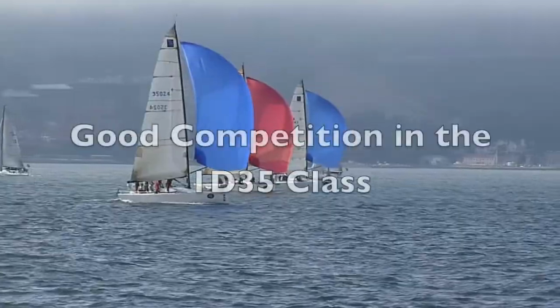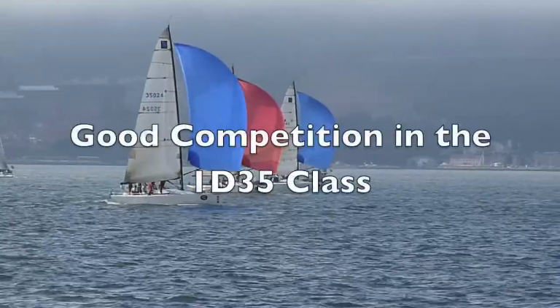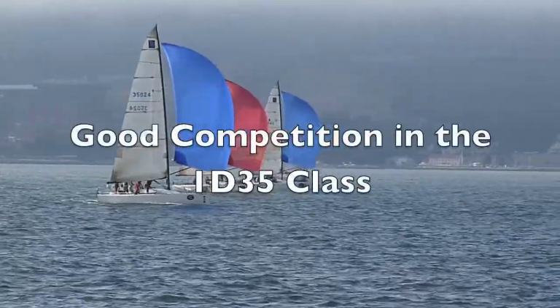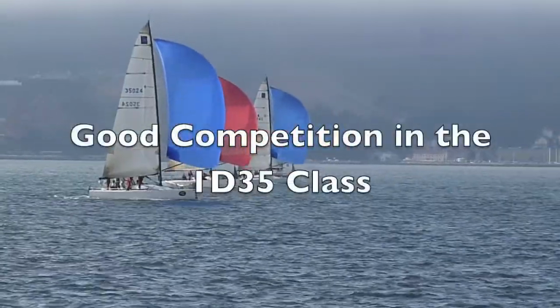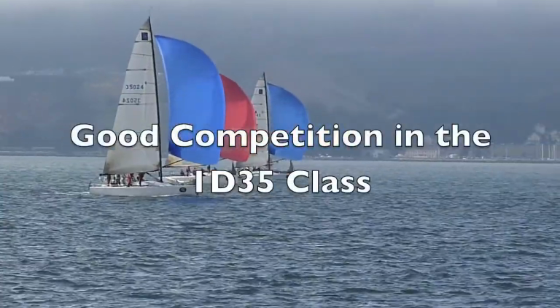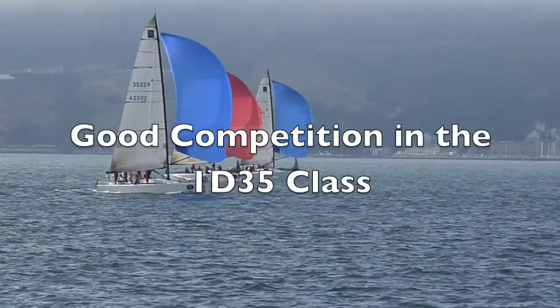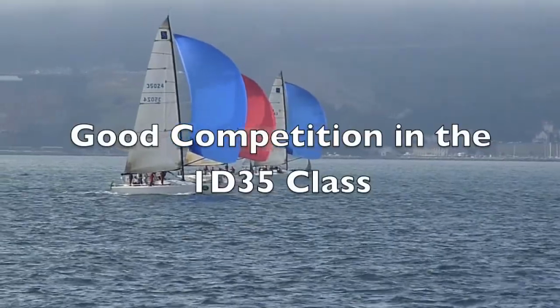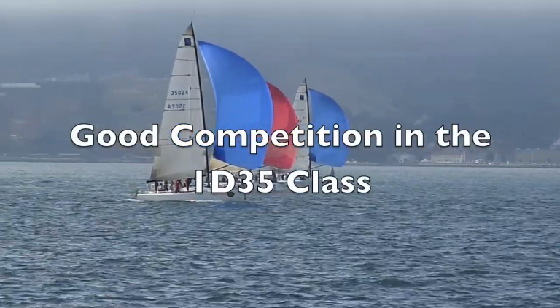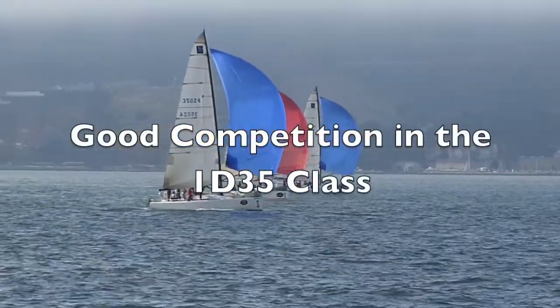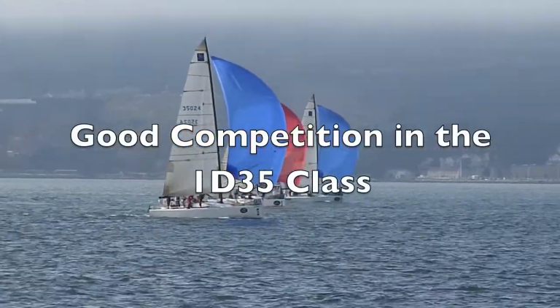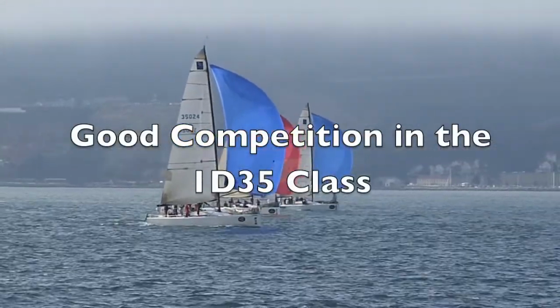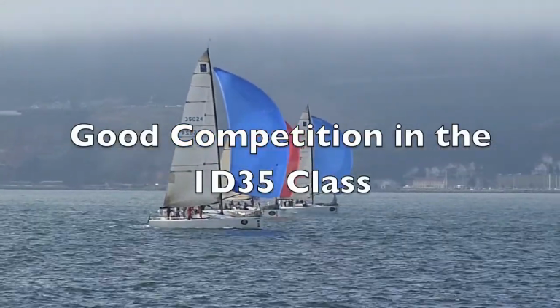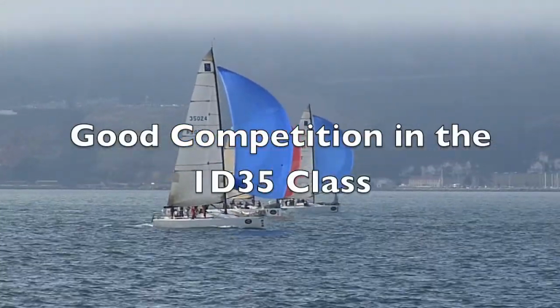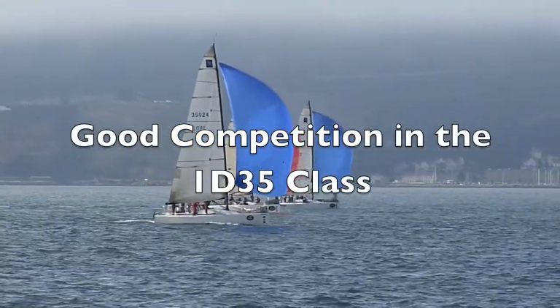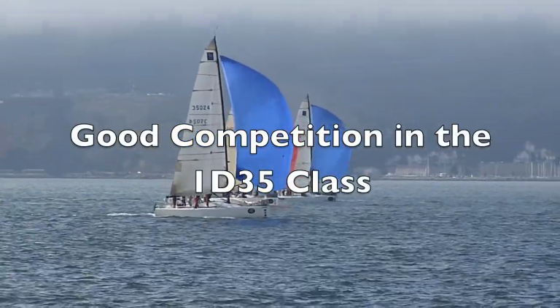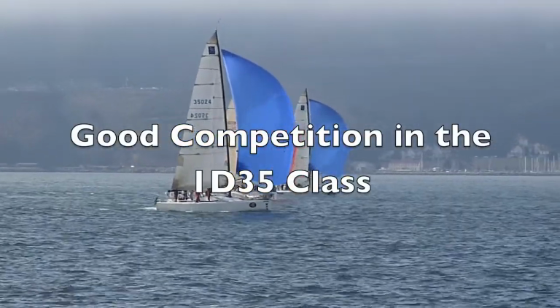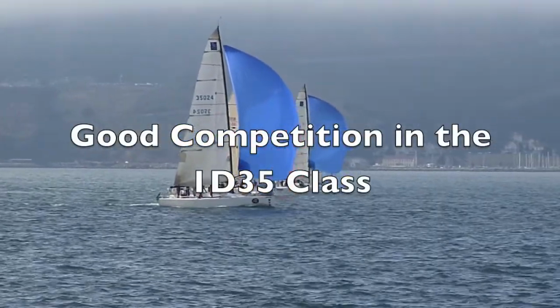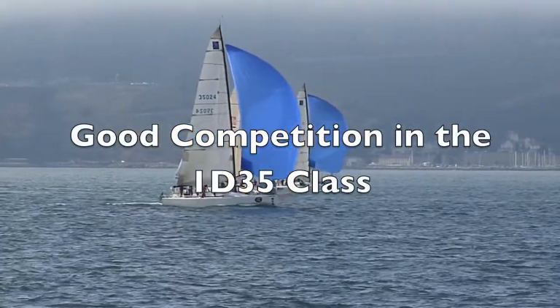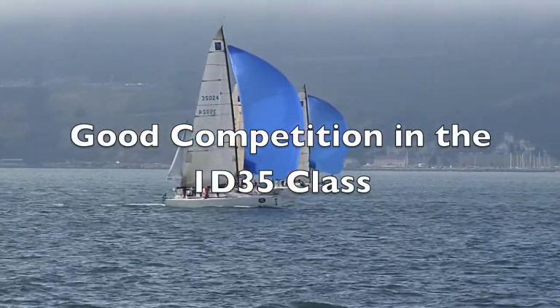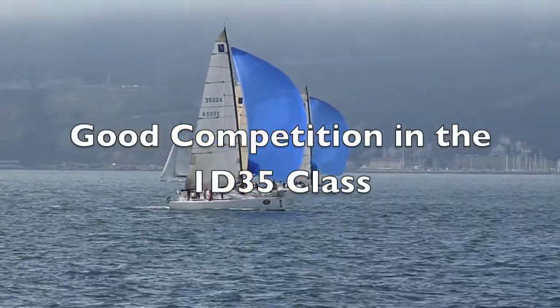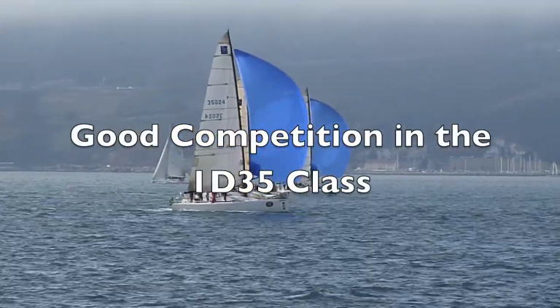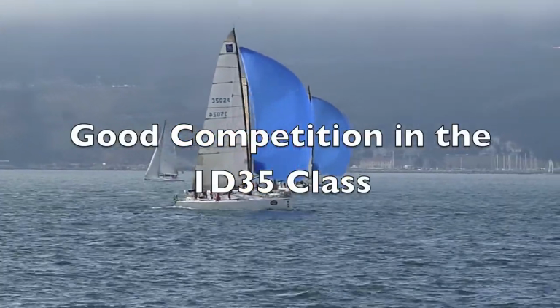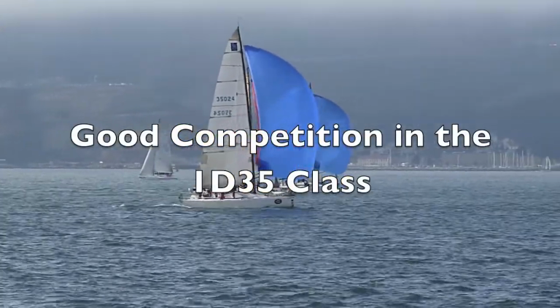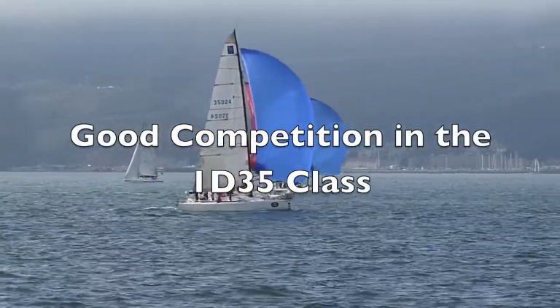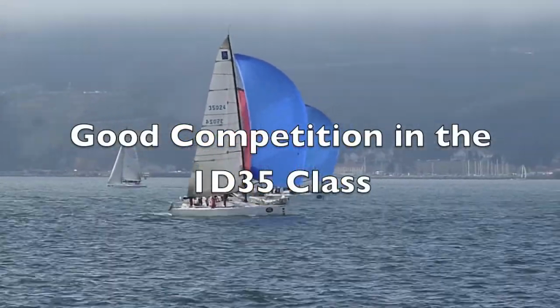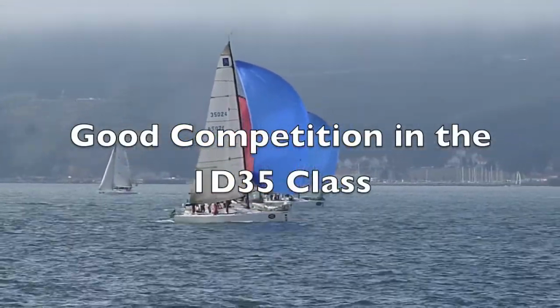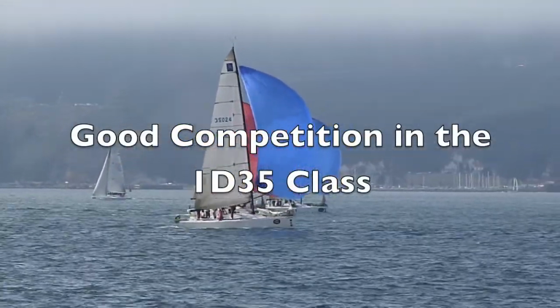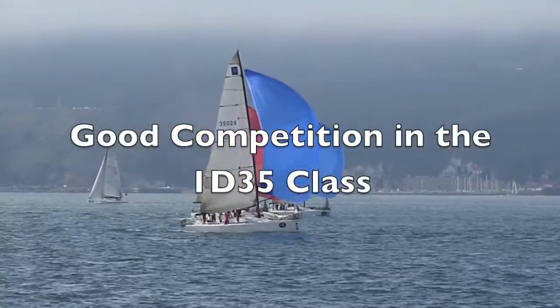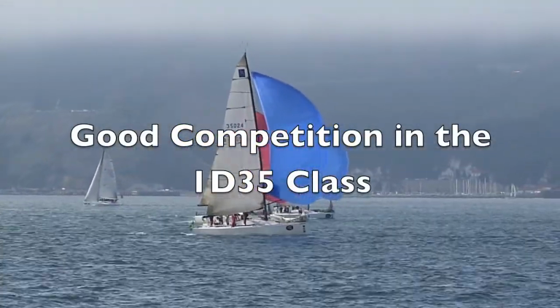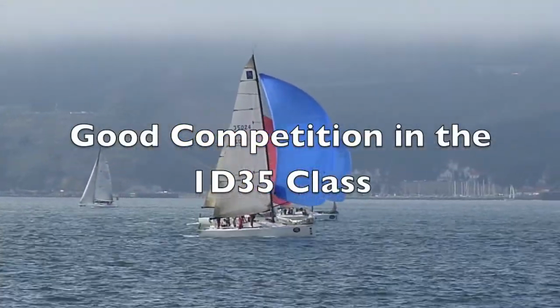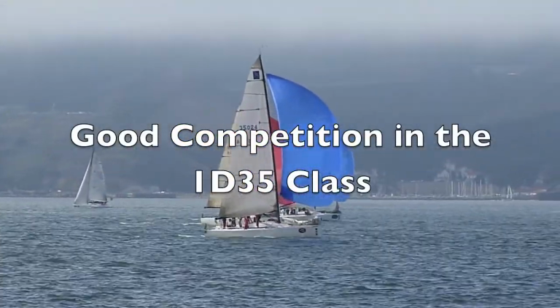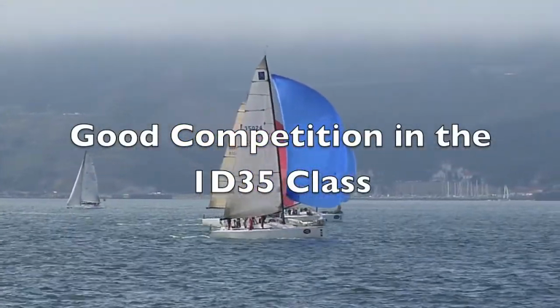Here comes the 1D35 fleet, all looking very competitive here.